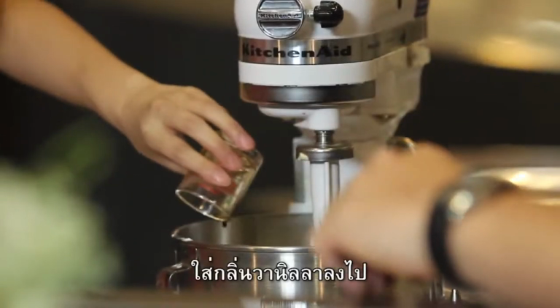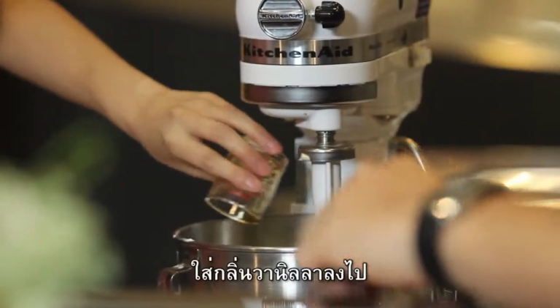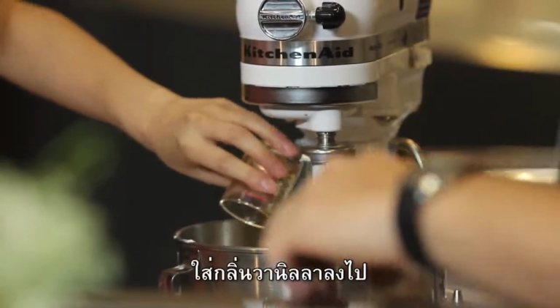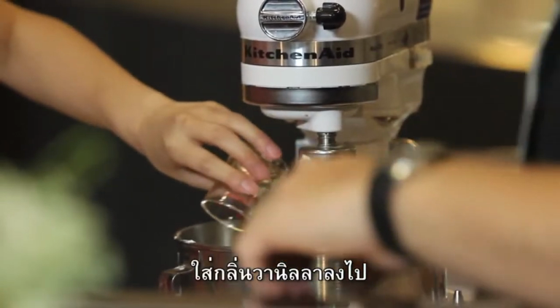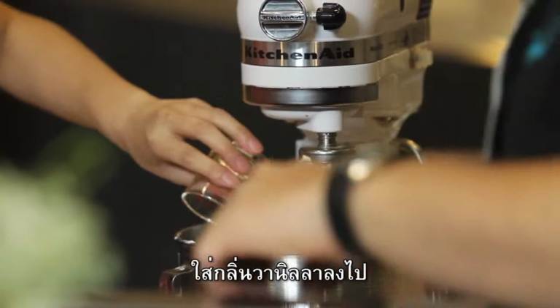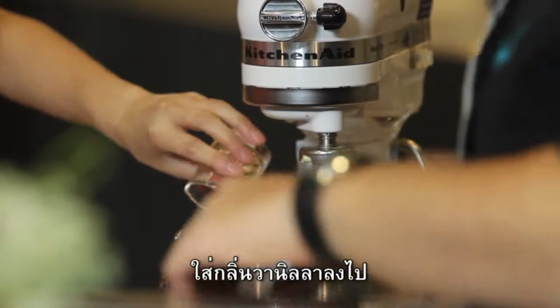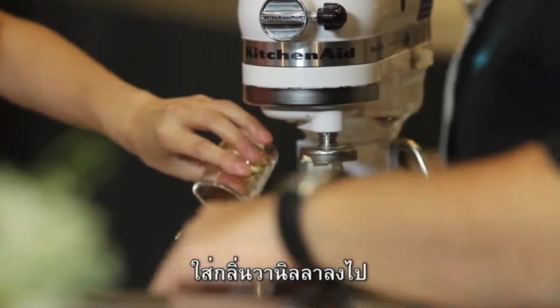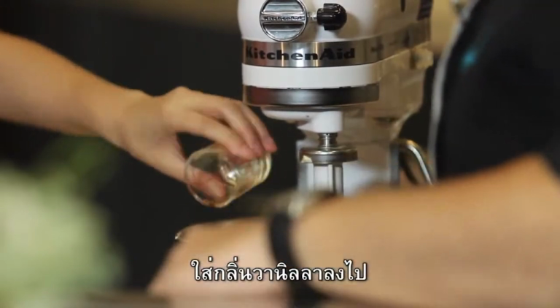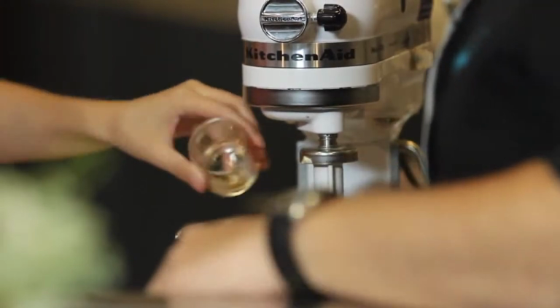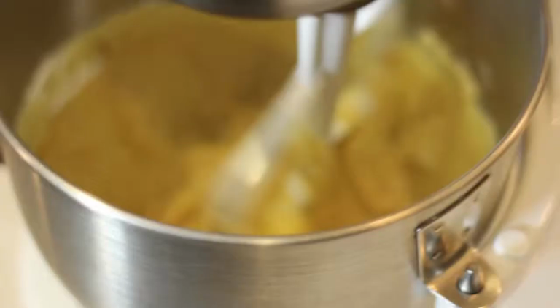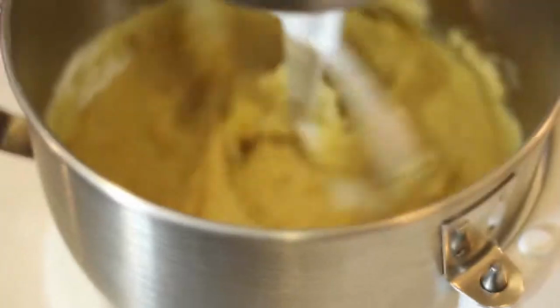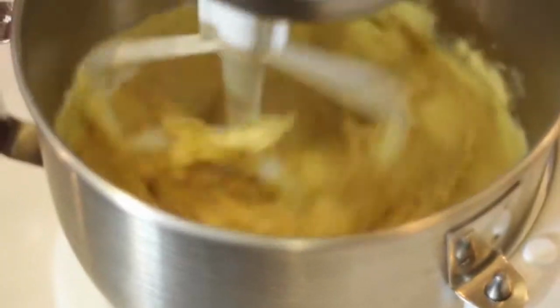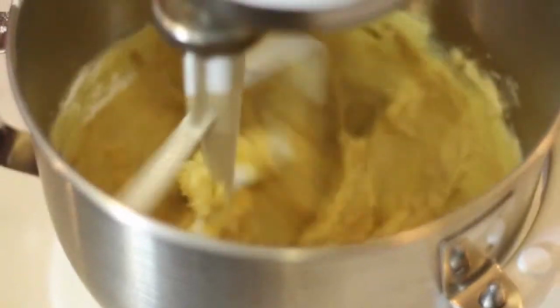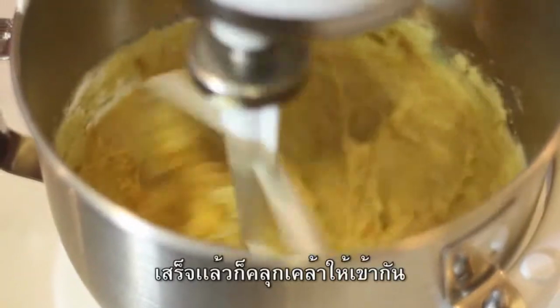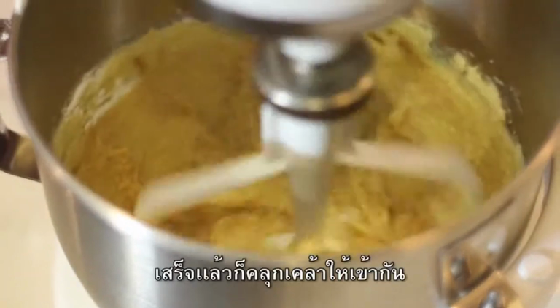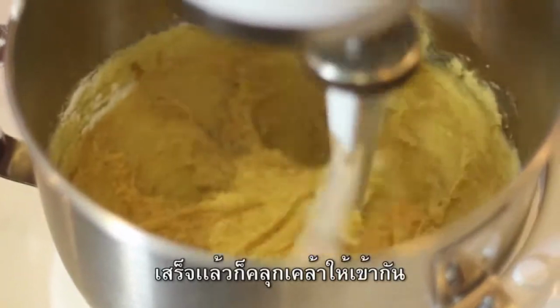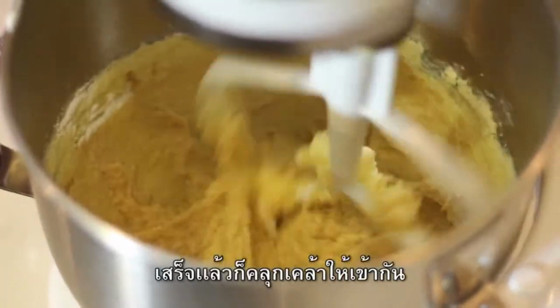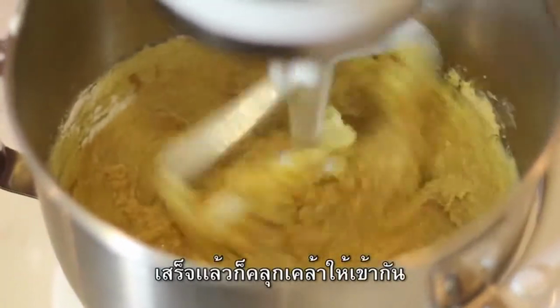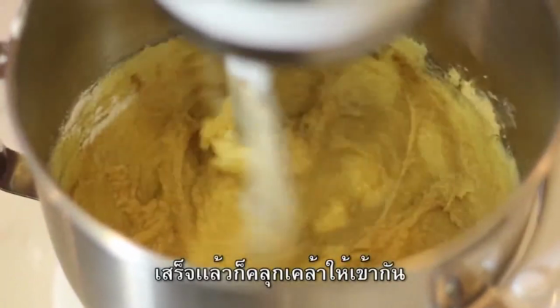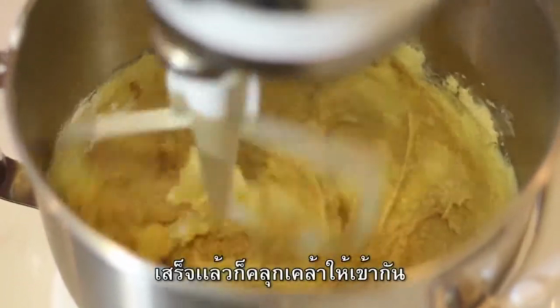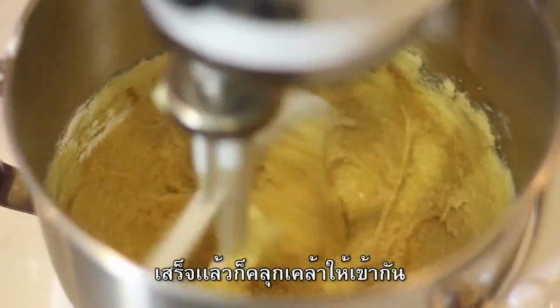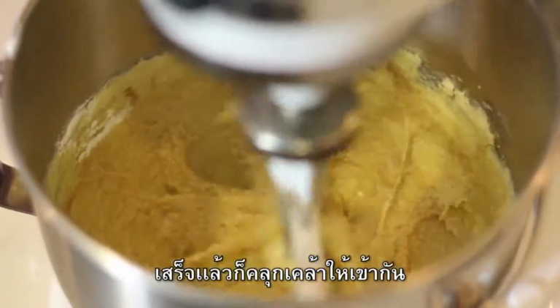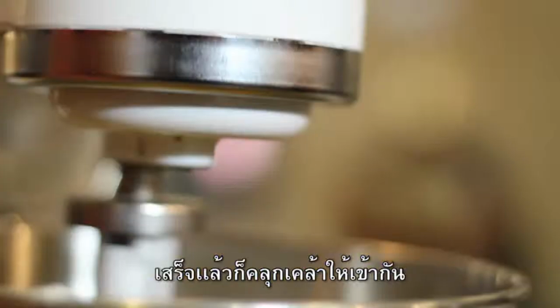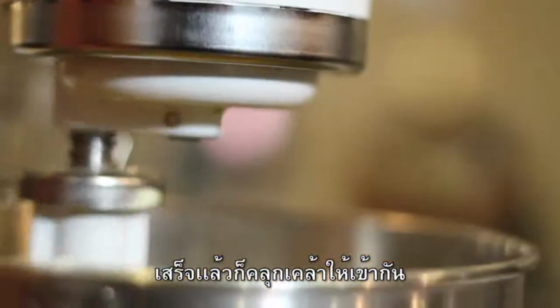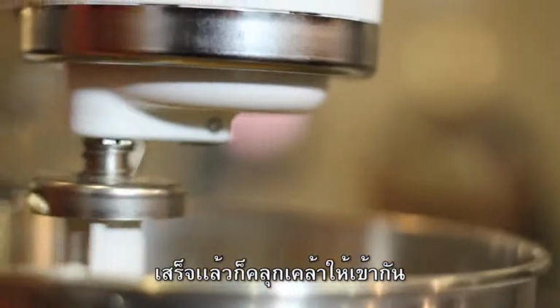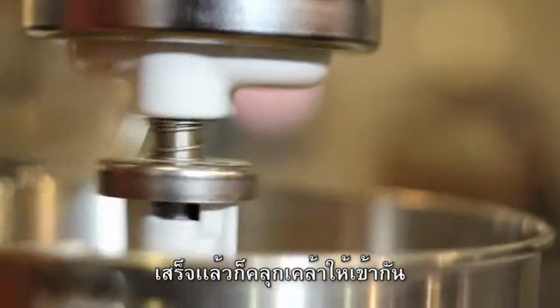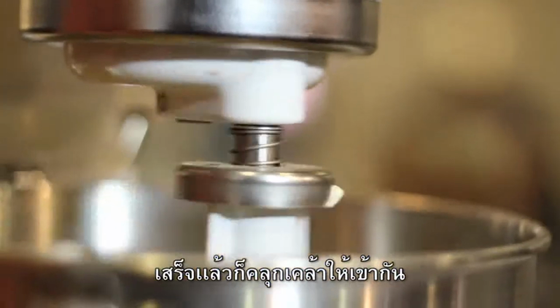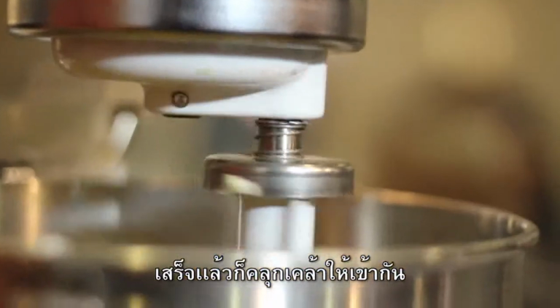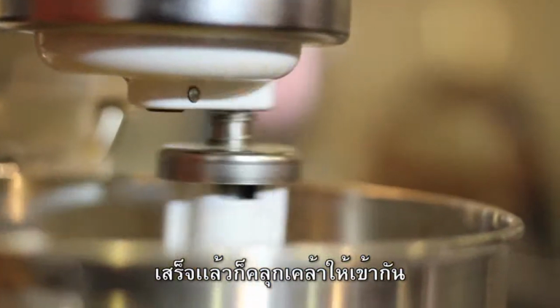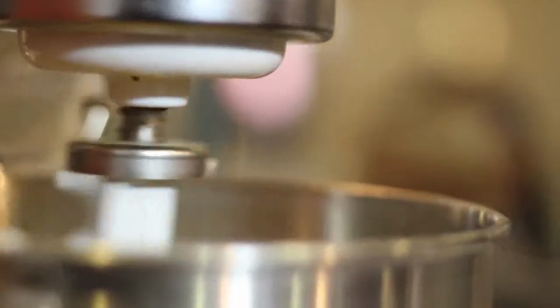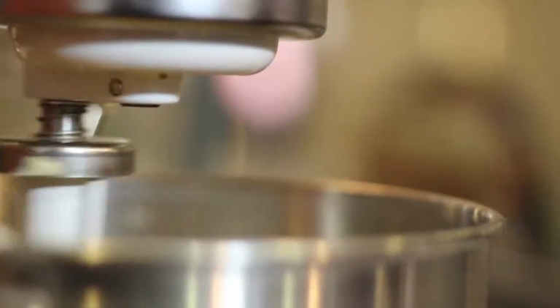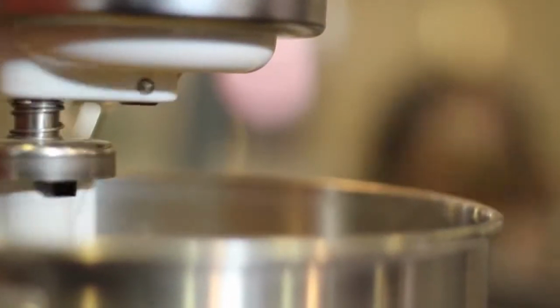Vanilla extract. So you let that mix together.